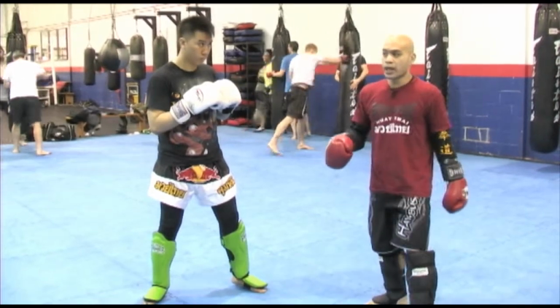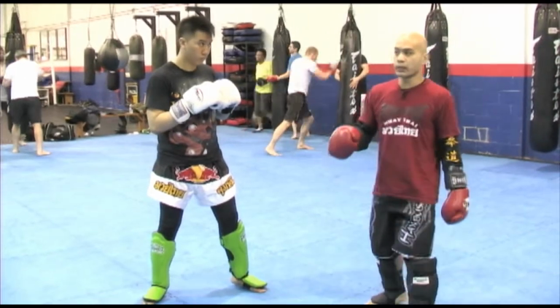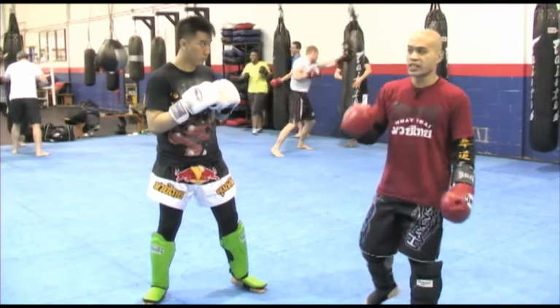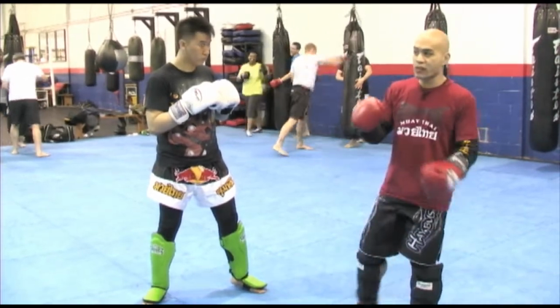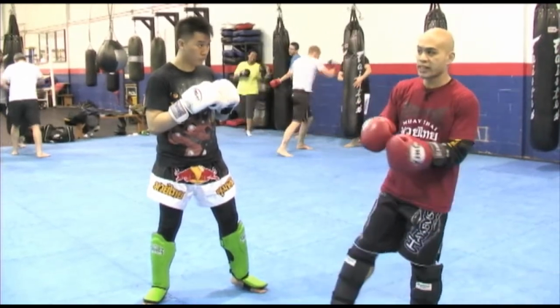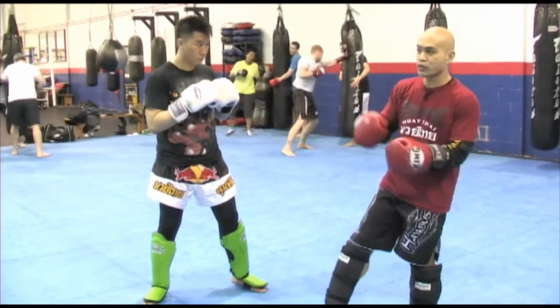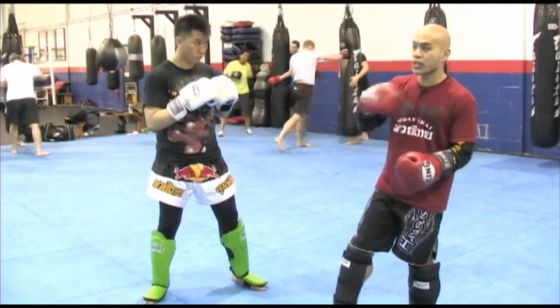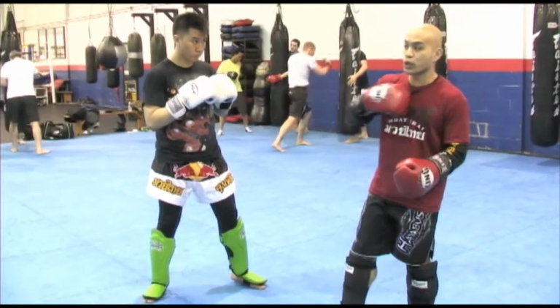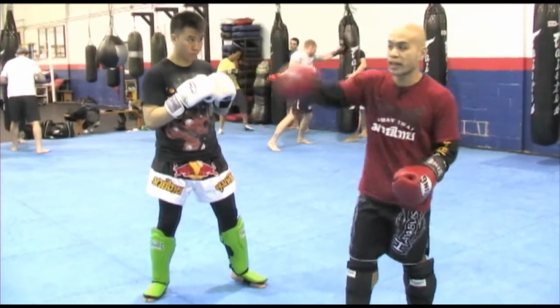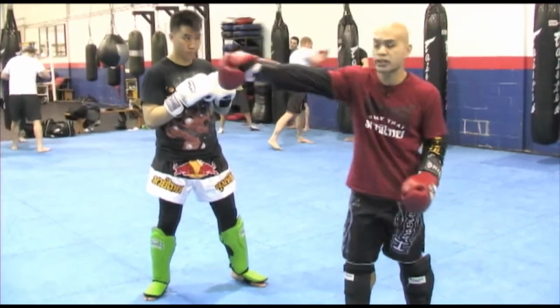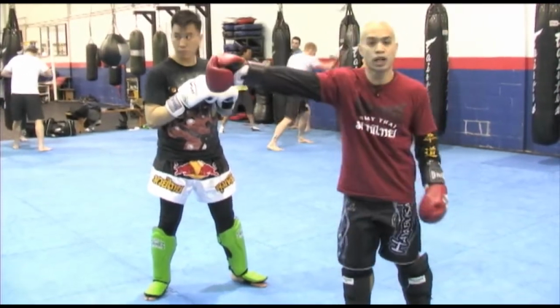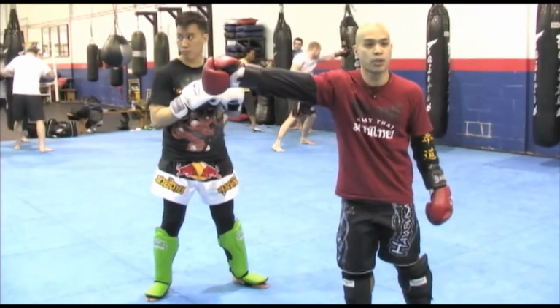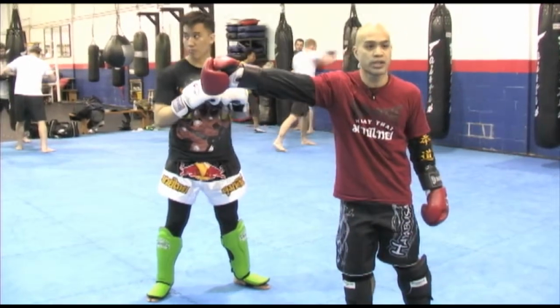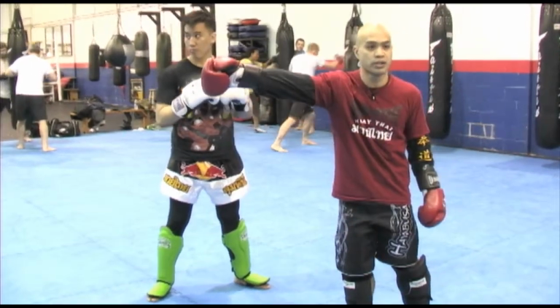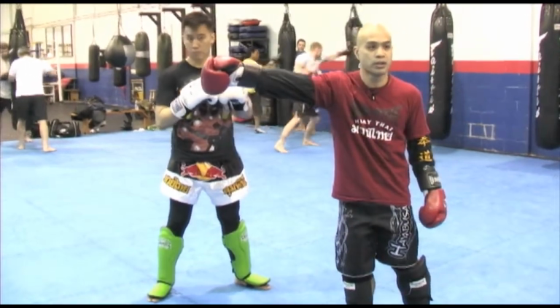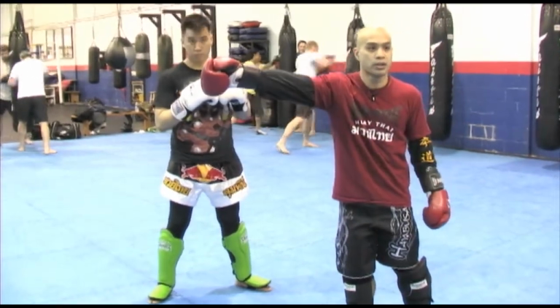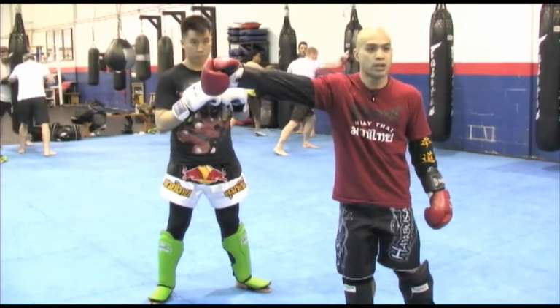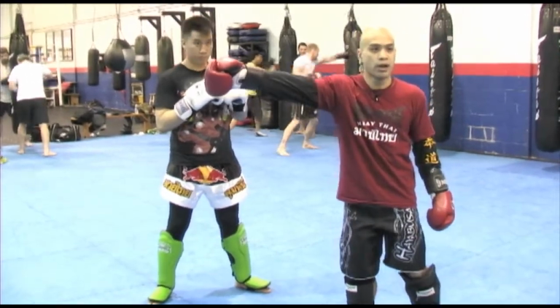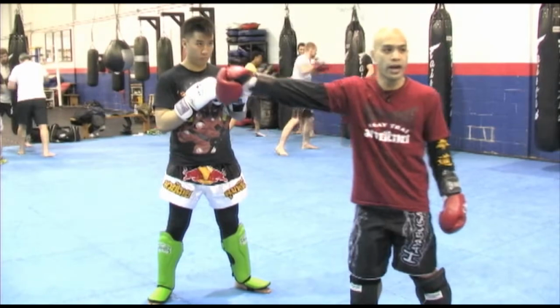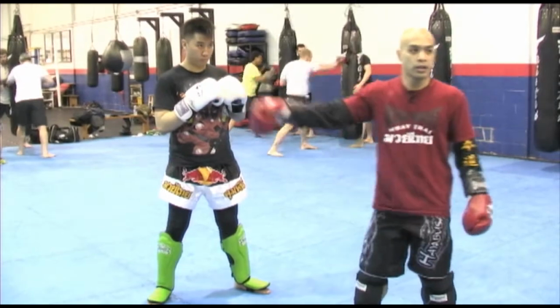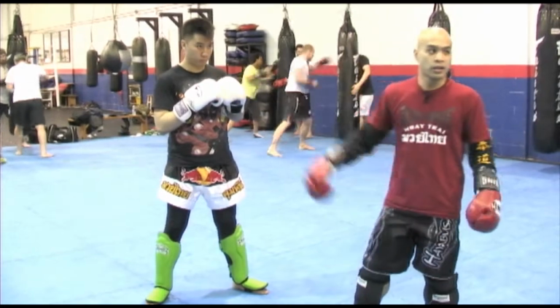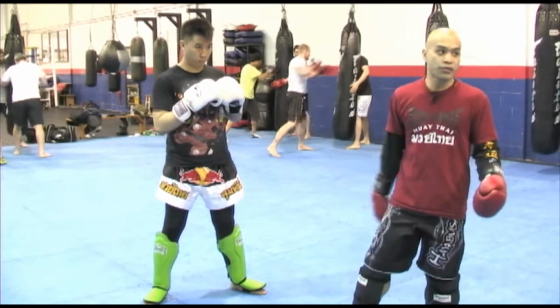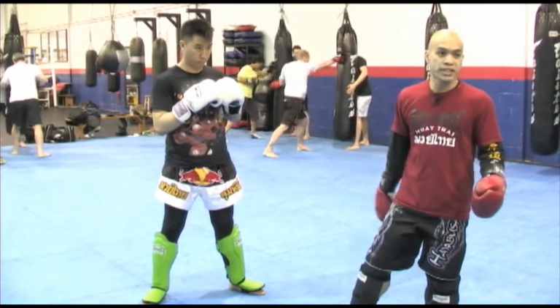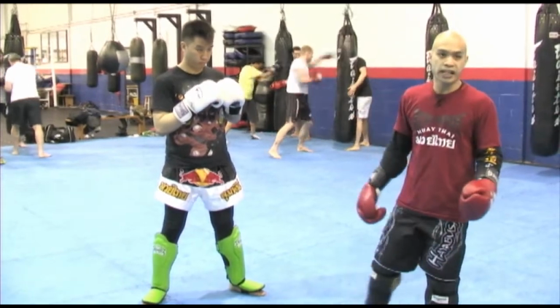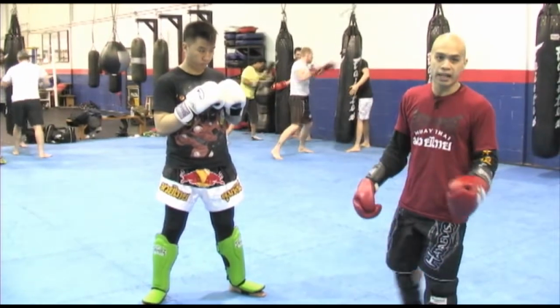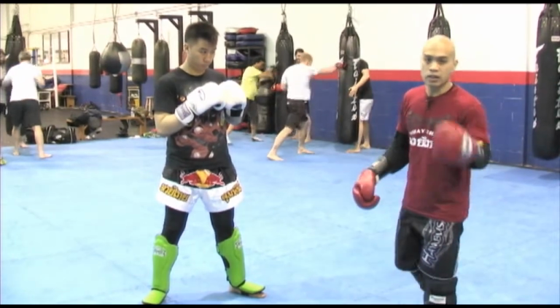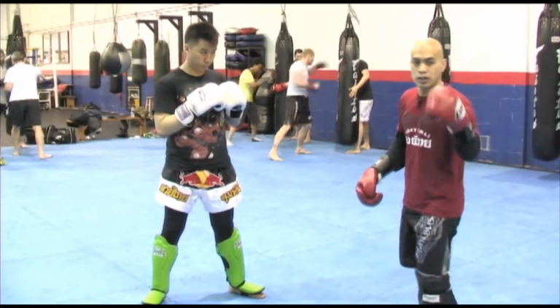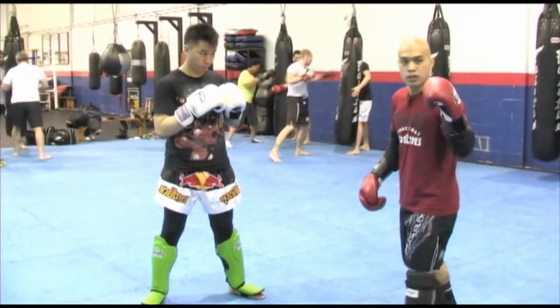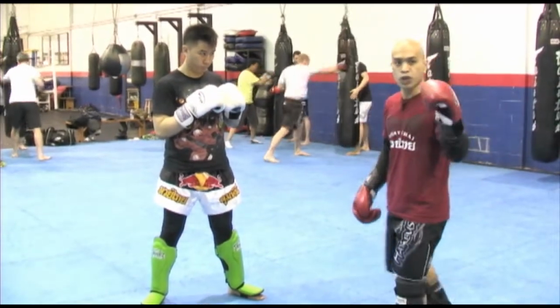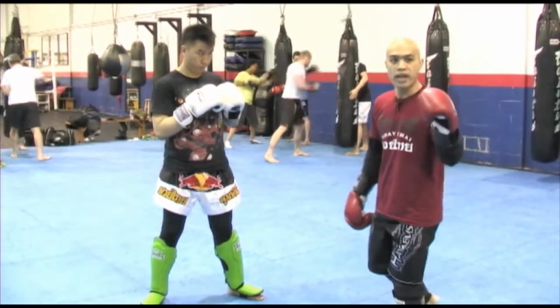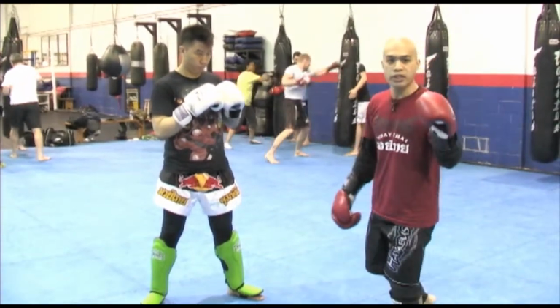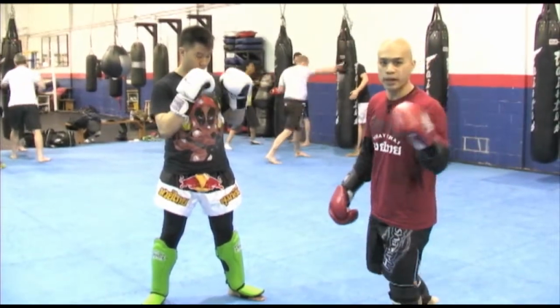It's one of the safest kicks for me to do against a taller person. The left inside kick — two ways to do it.